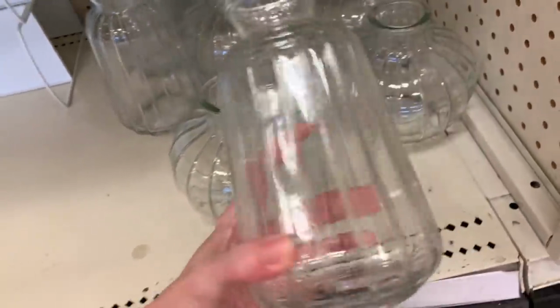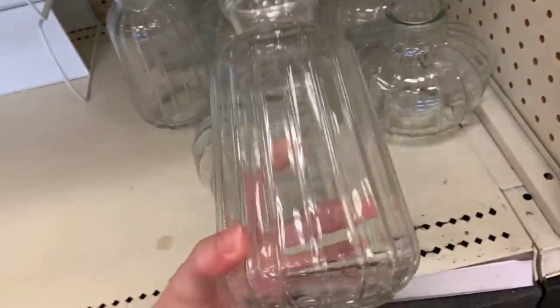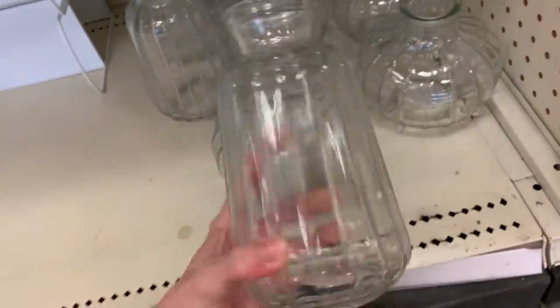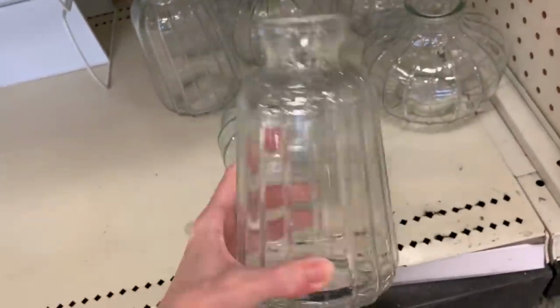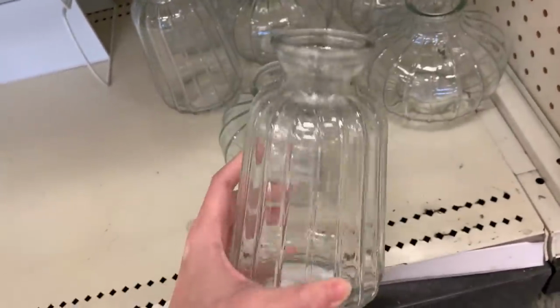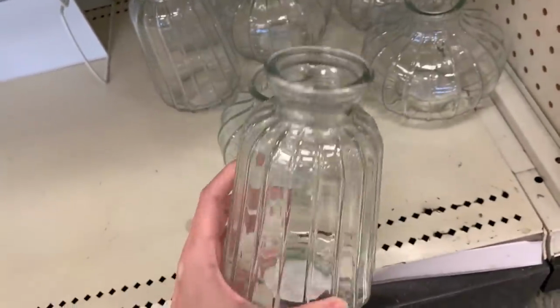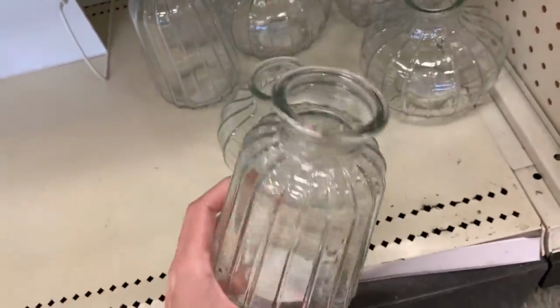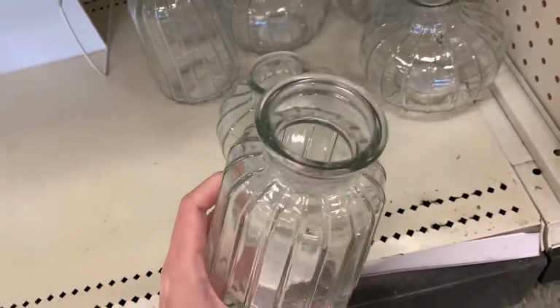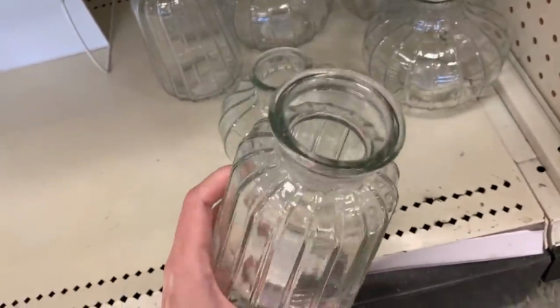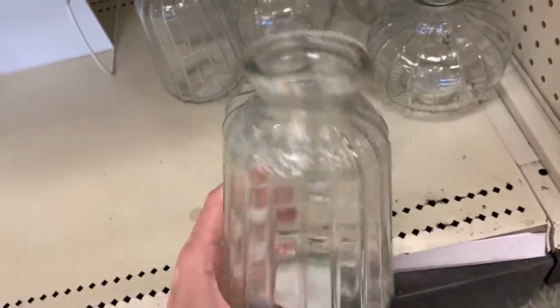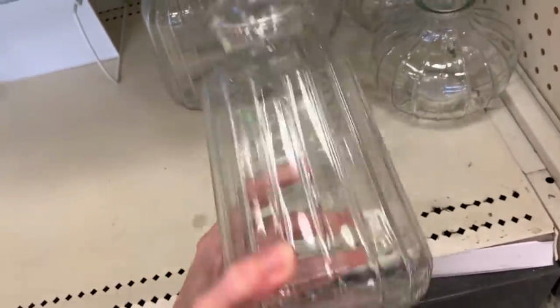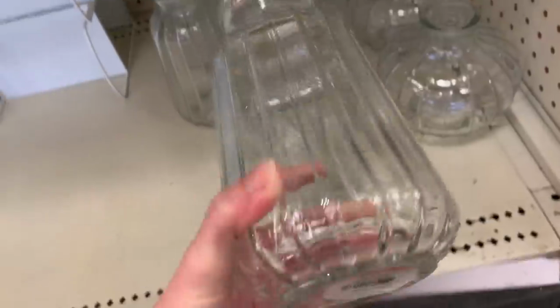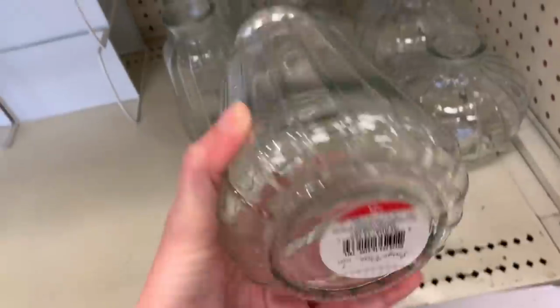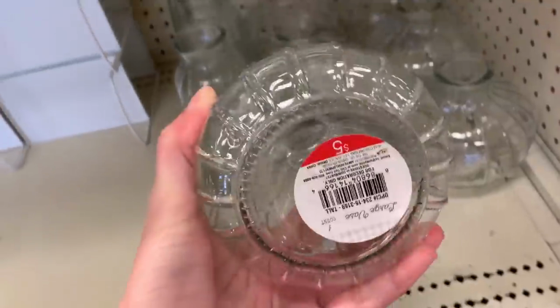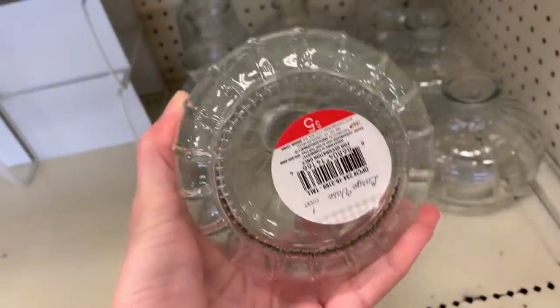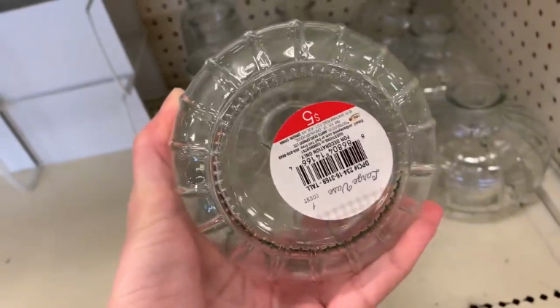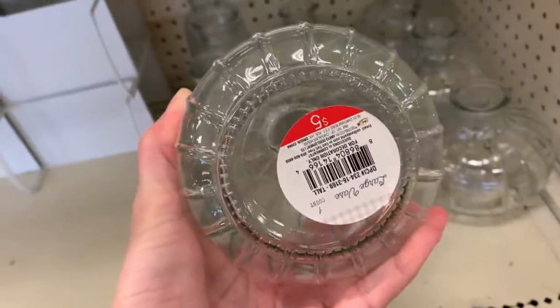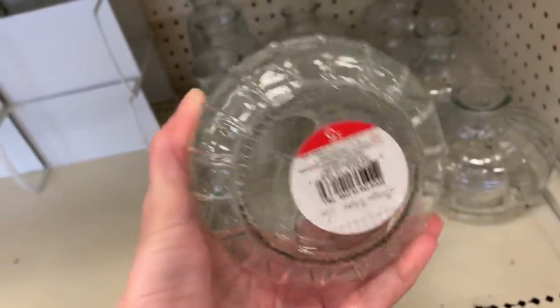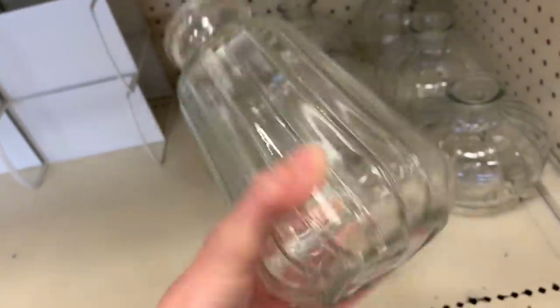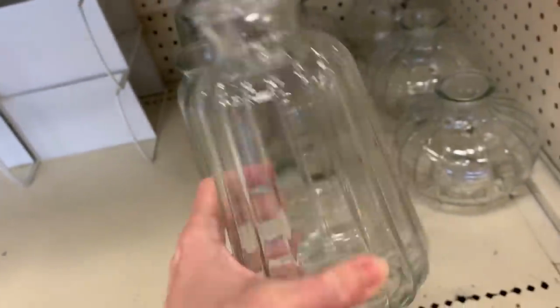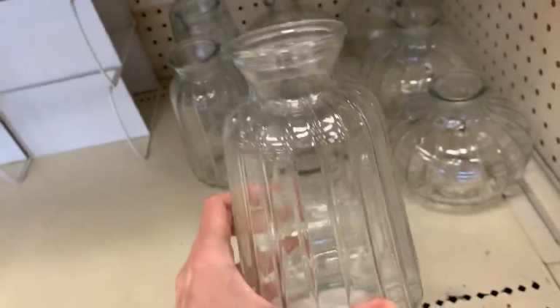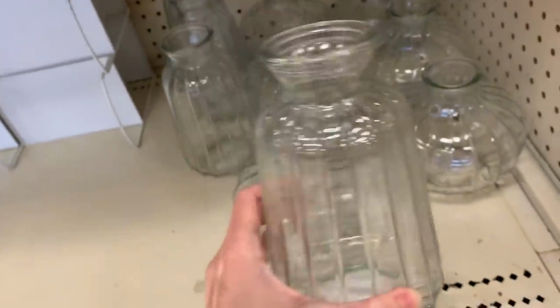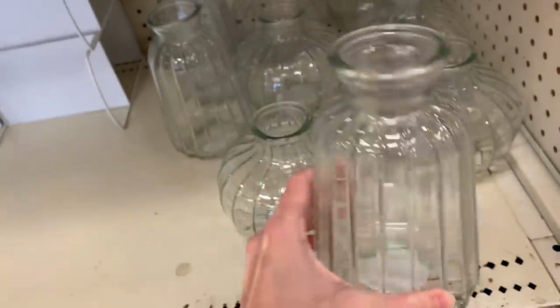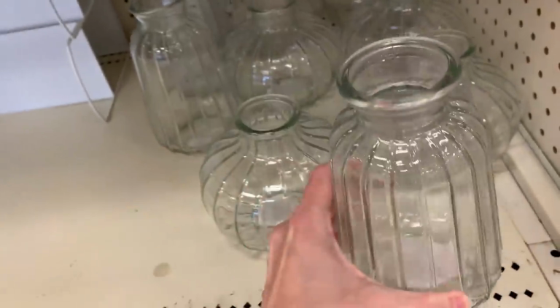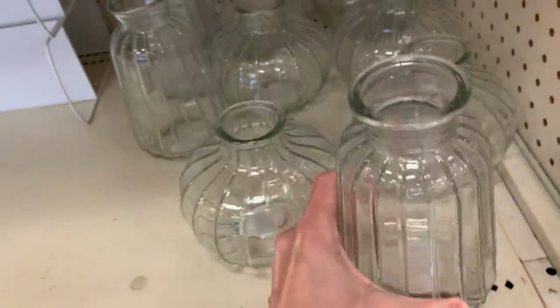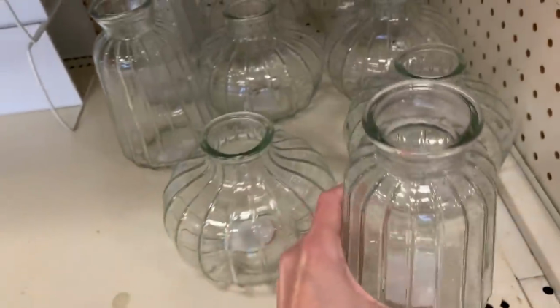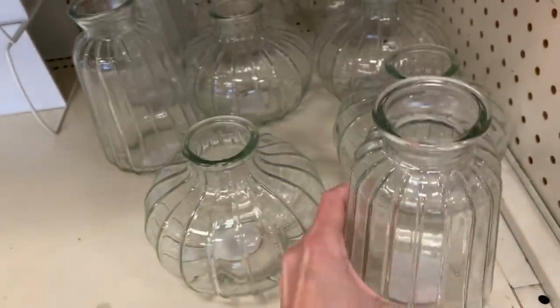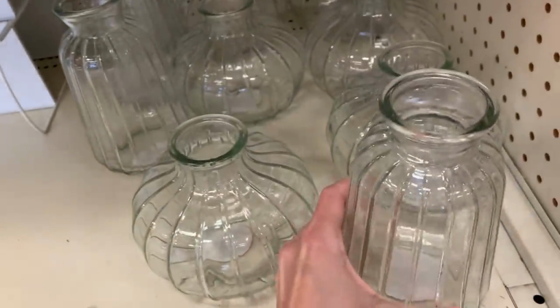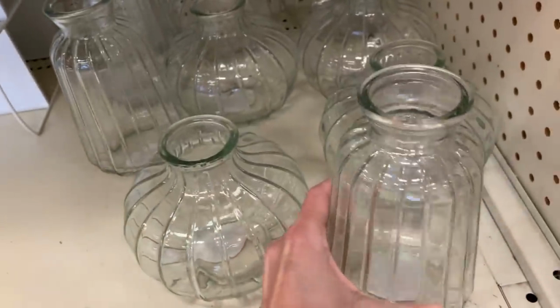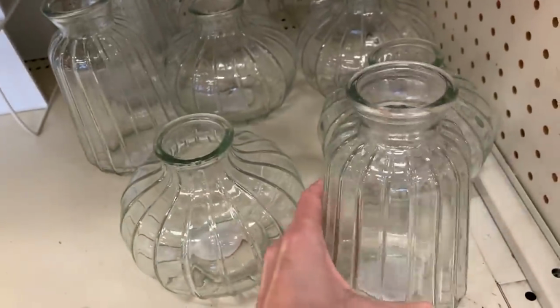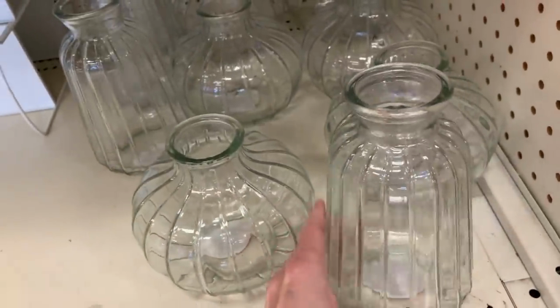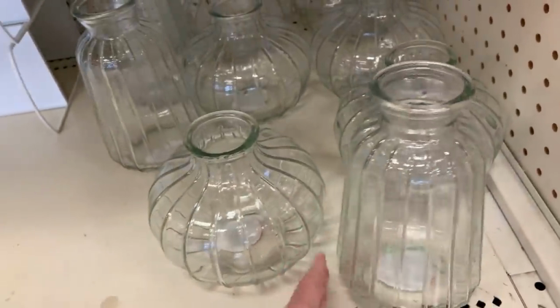I hope you enjoyed shopping Target's Dollar Spot with me today. If you like this video, please comment, like, and subscribe below.